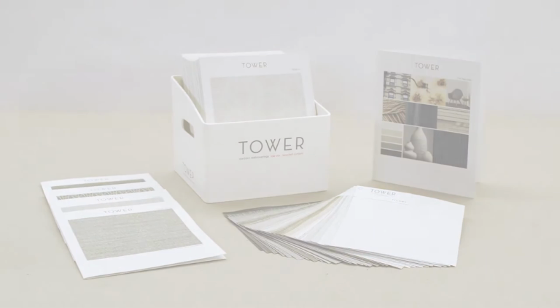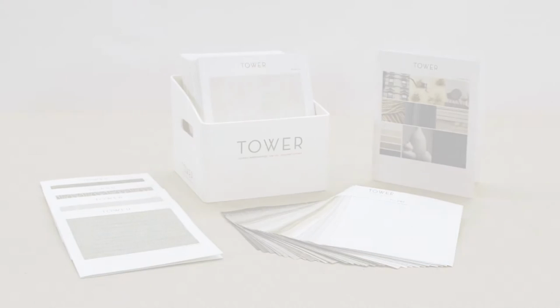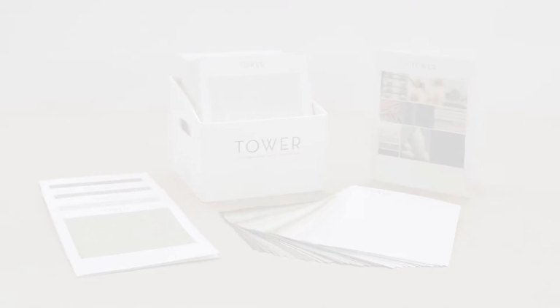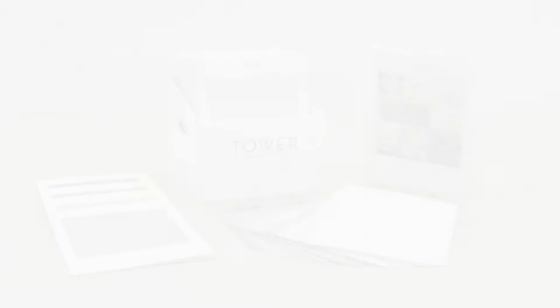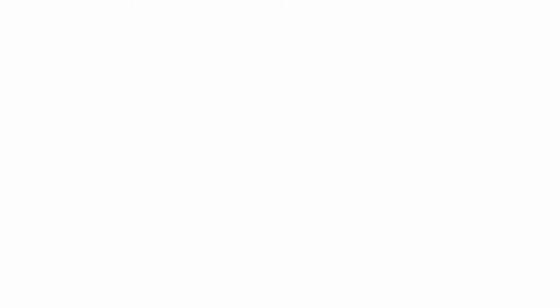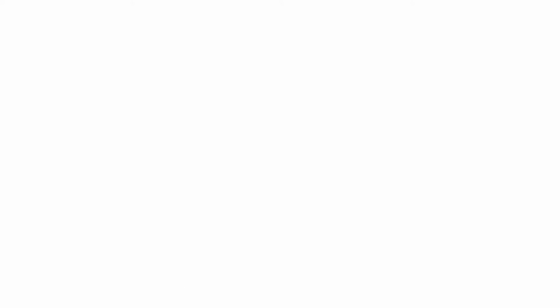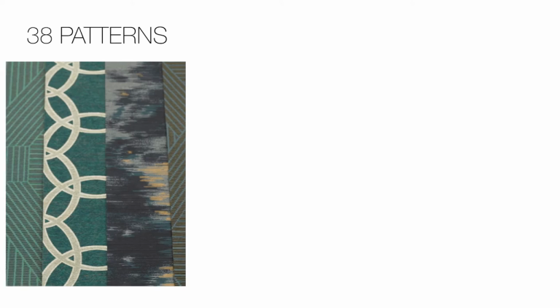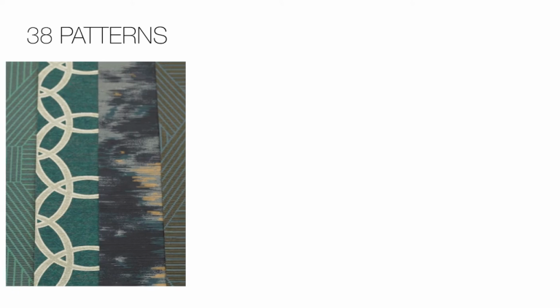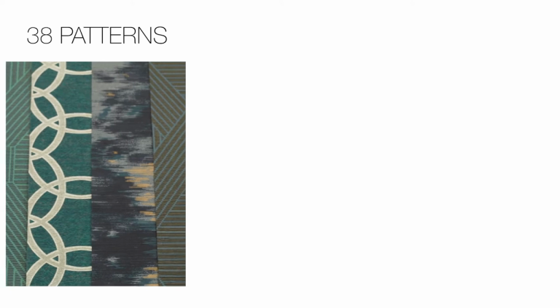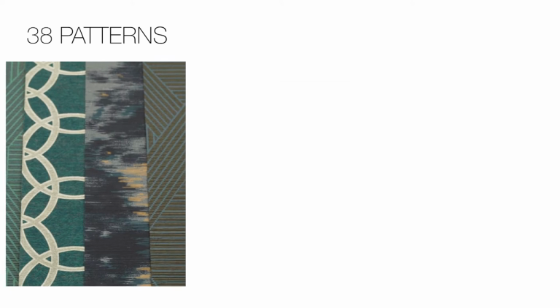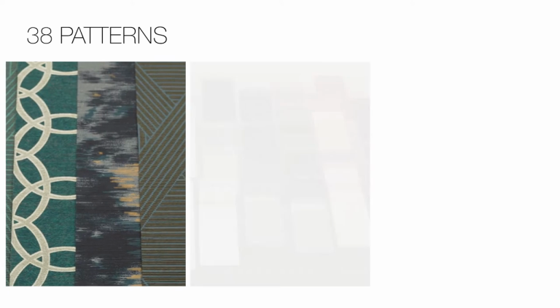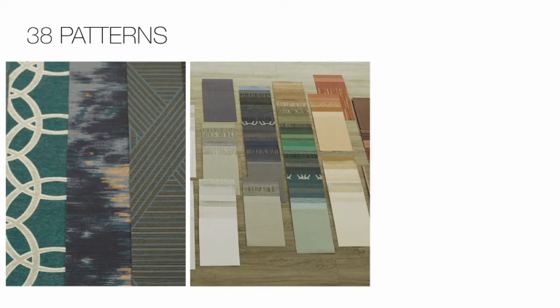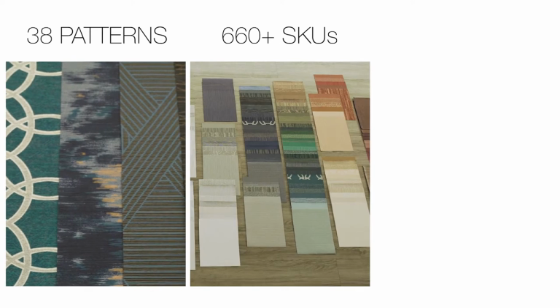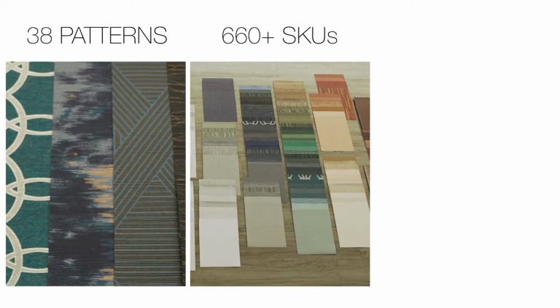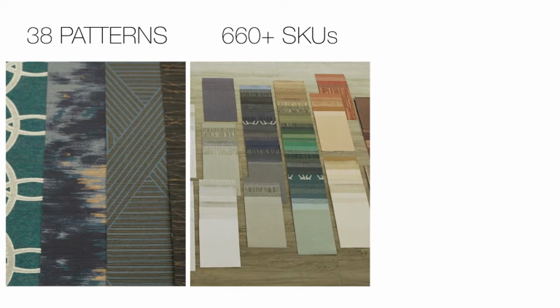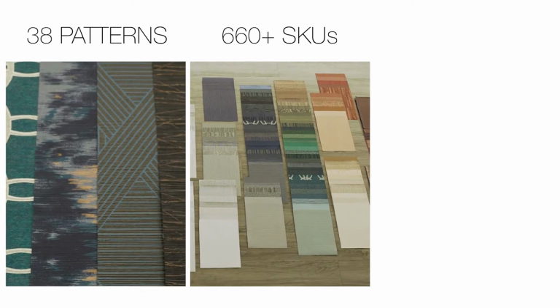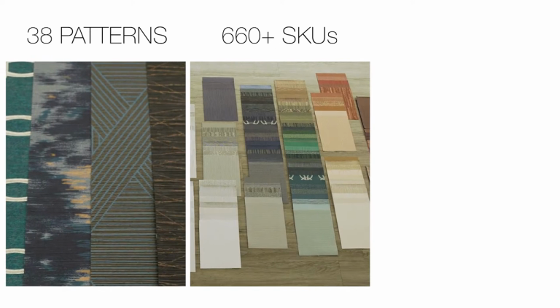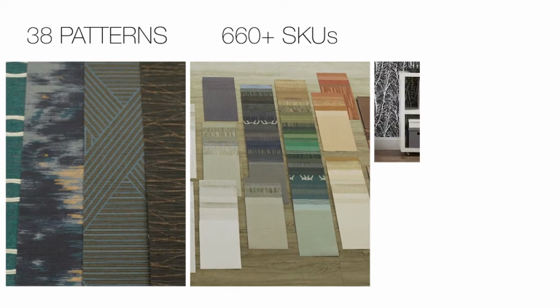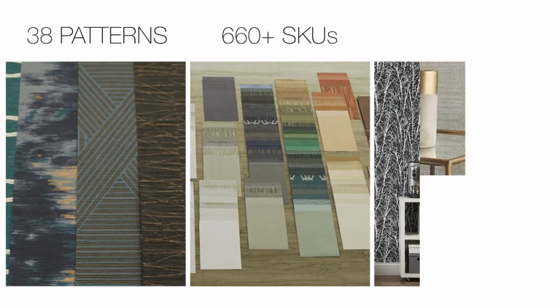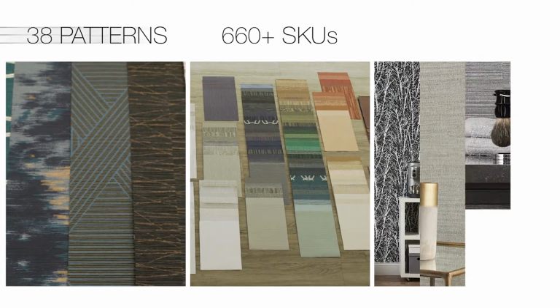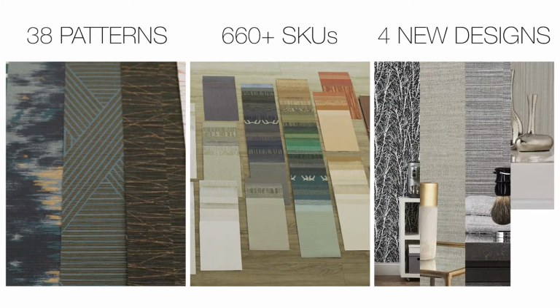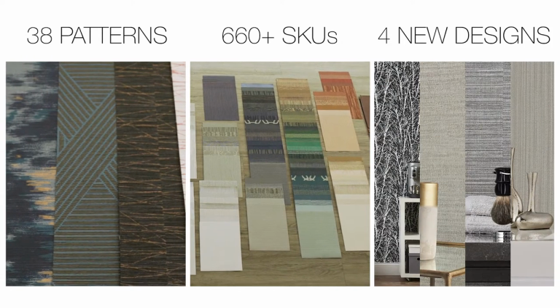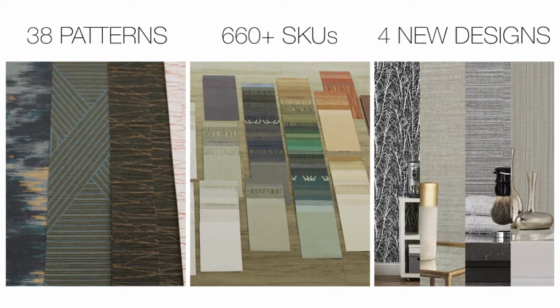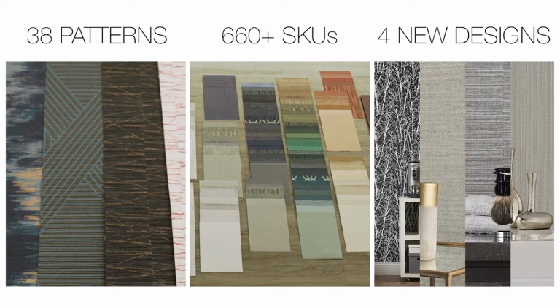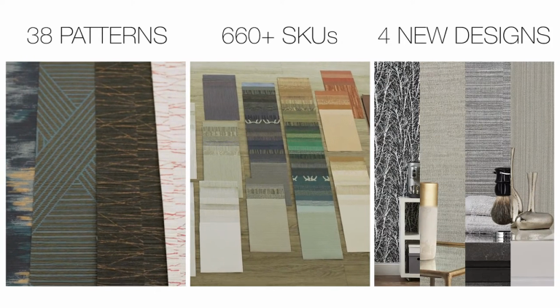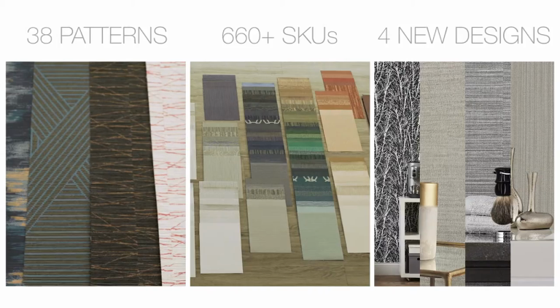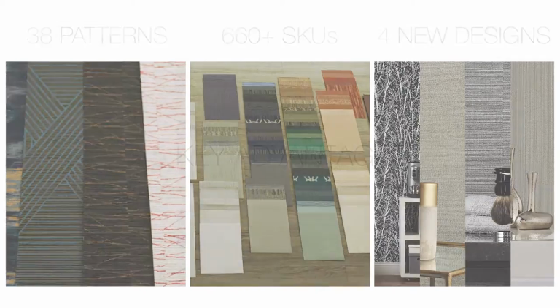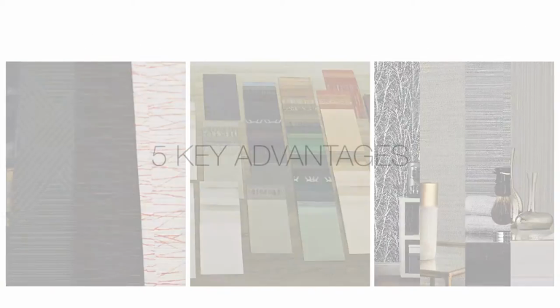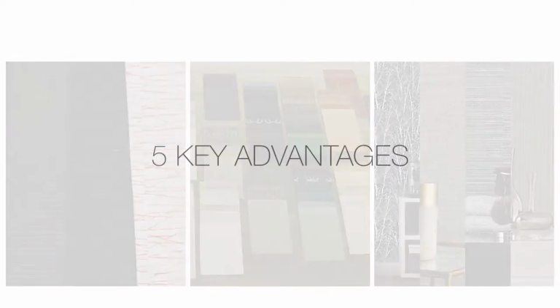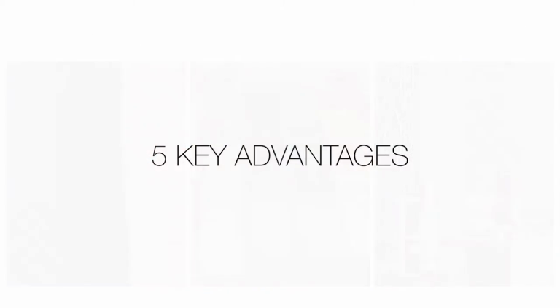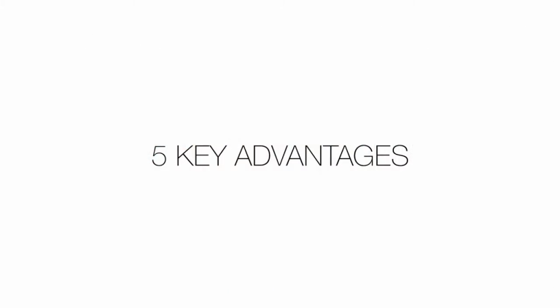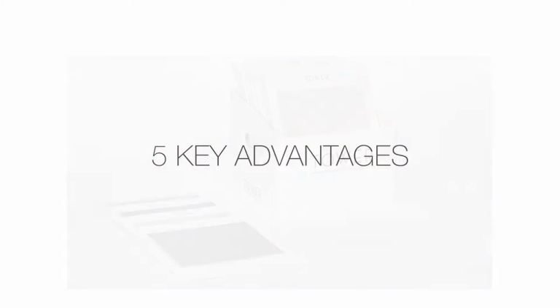Tower by the numbers: 38 patterns, over 660 SKUs, 4 new designs, and 5 key advantages.